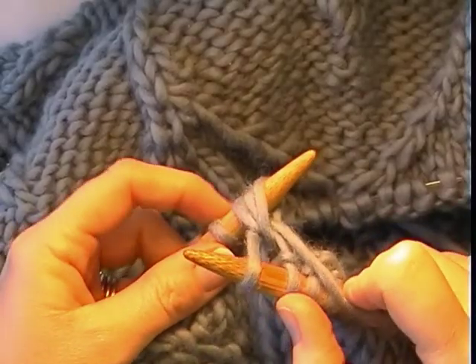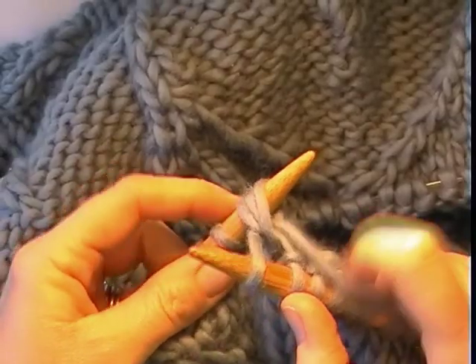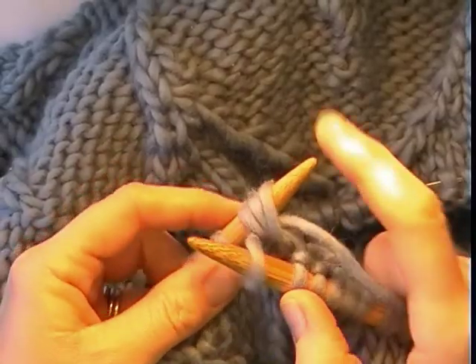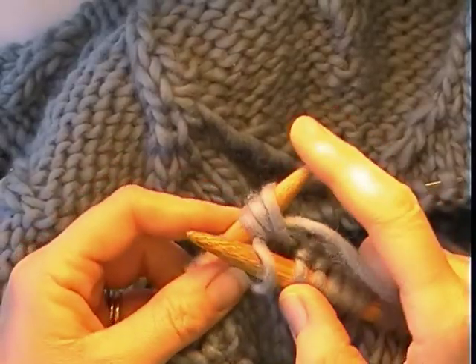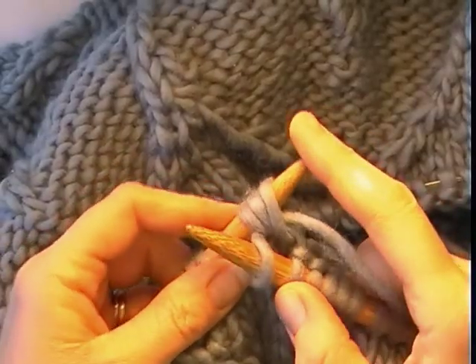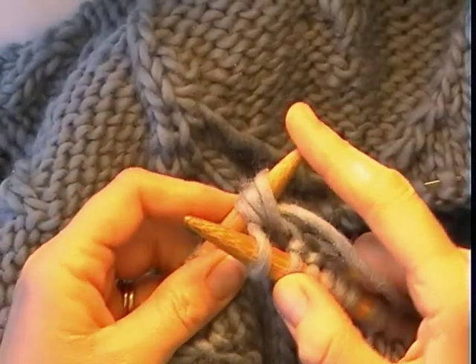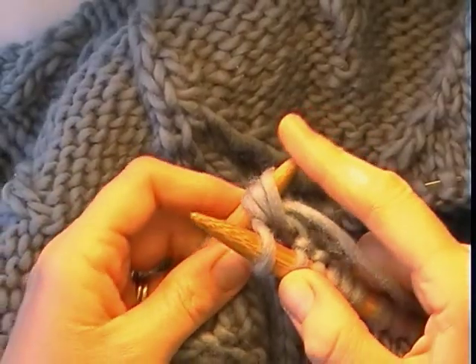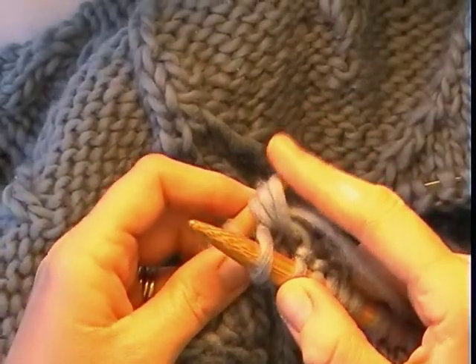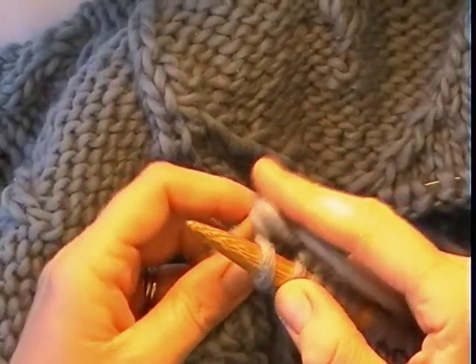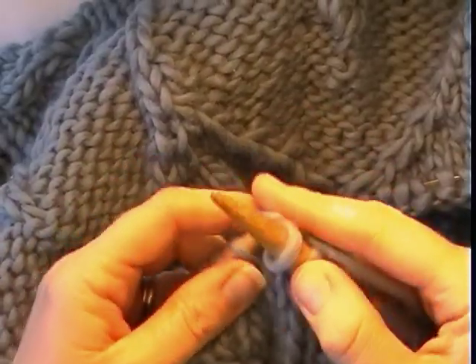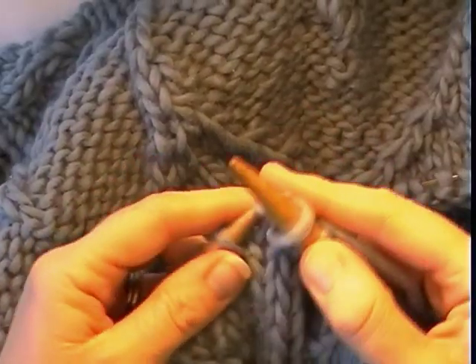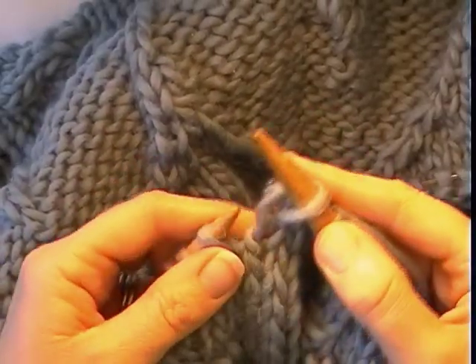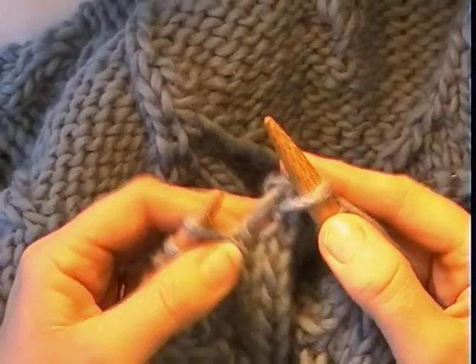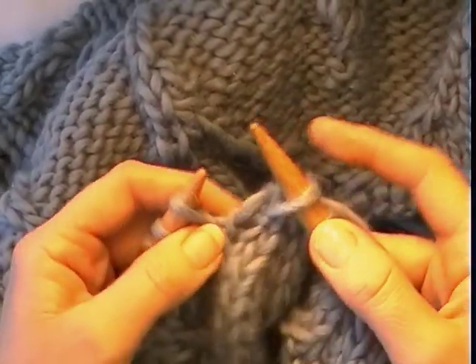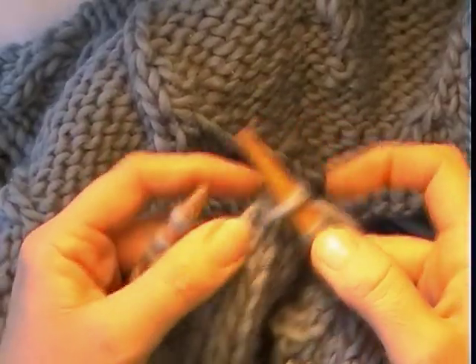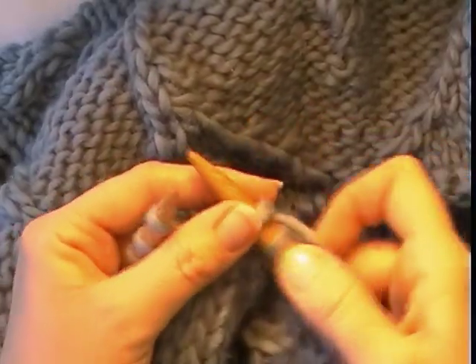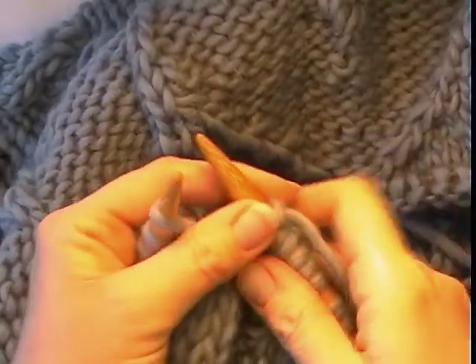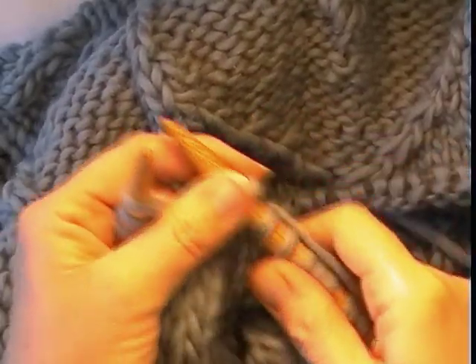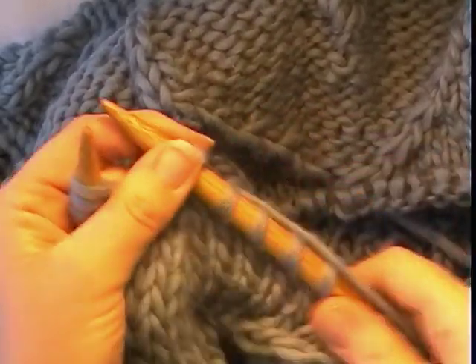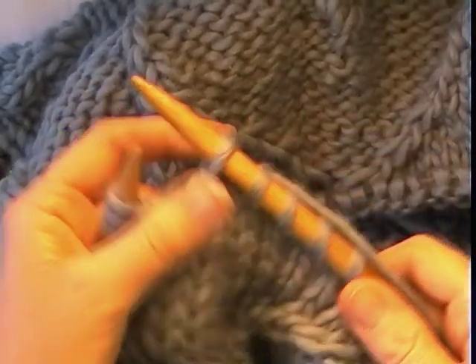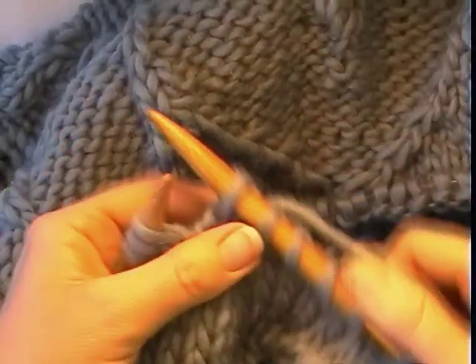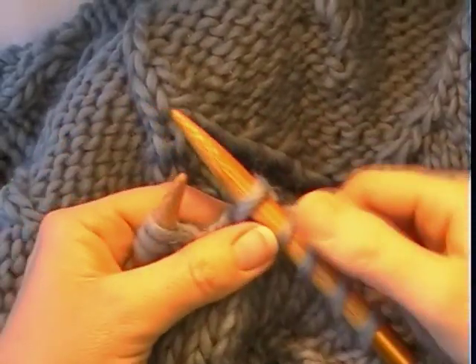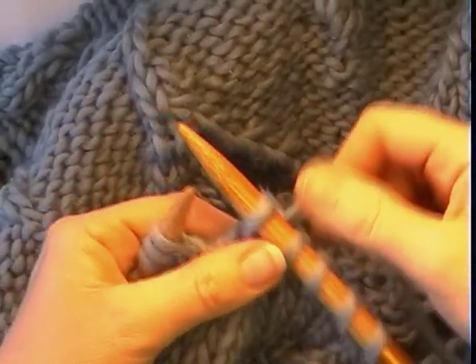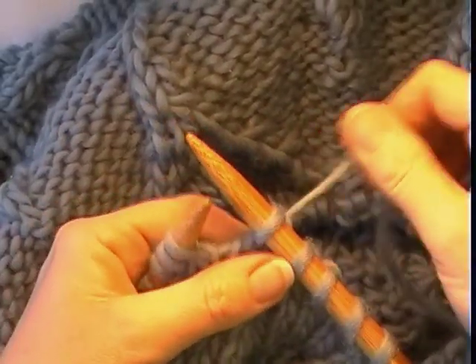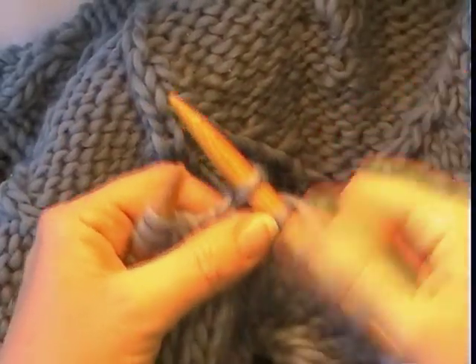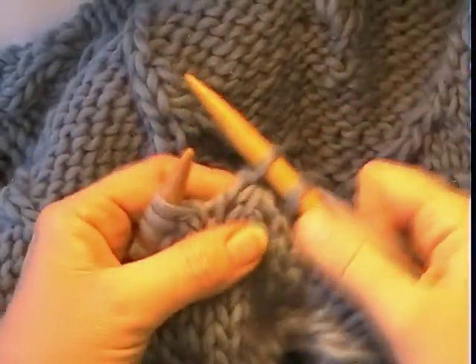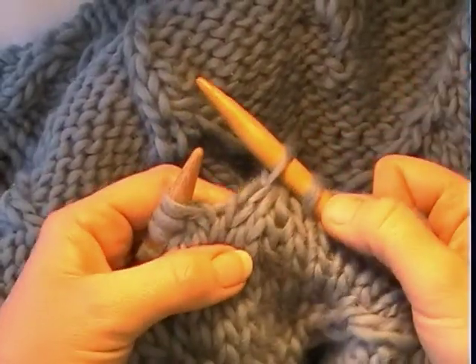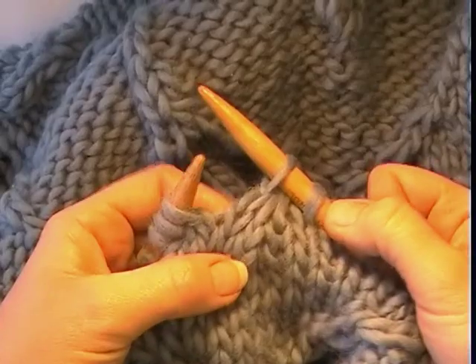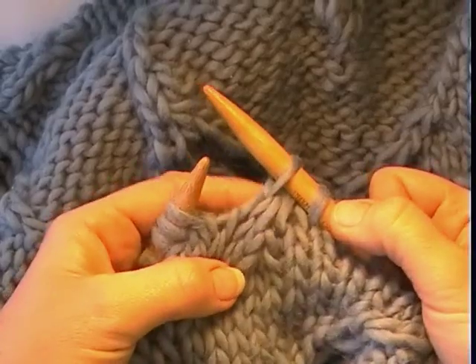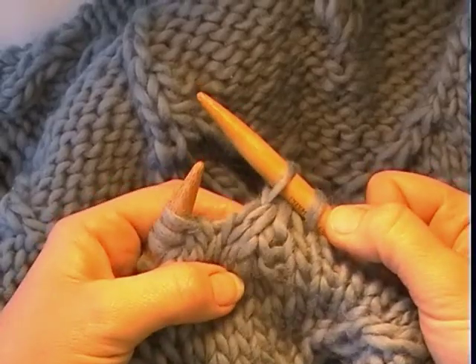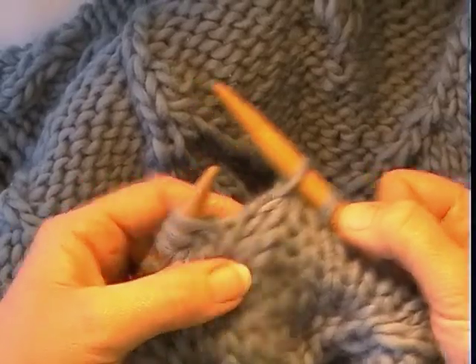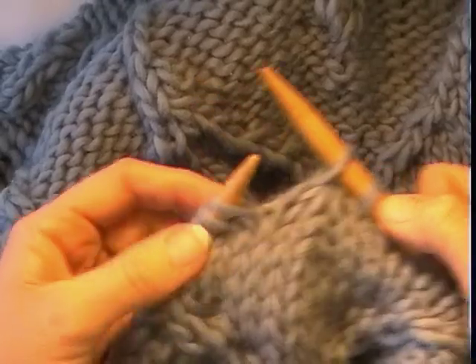Each time you do a knit three together, you are losing two stitches.